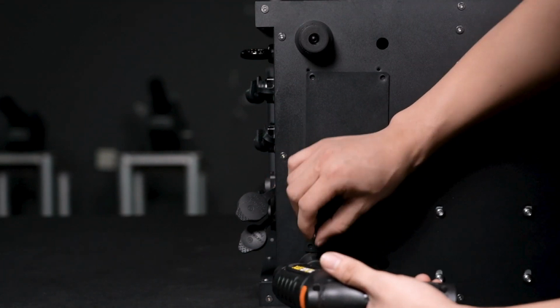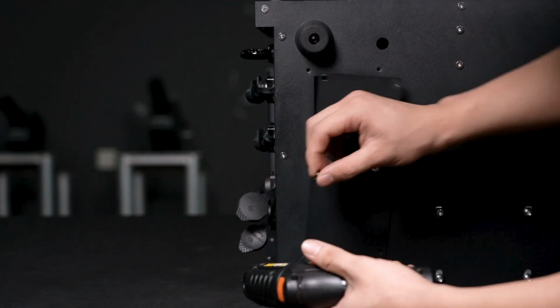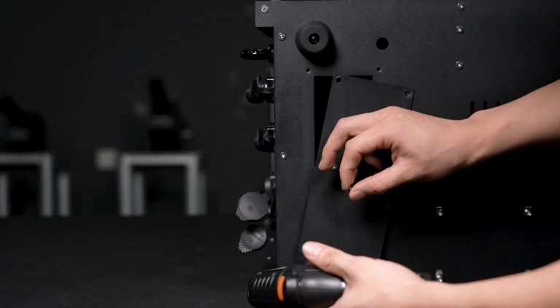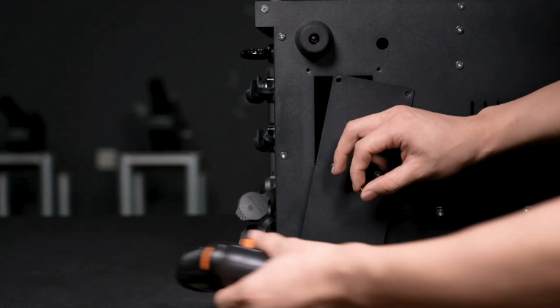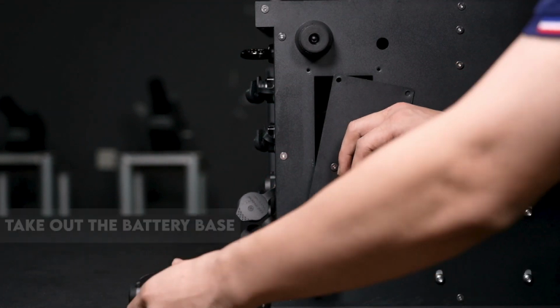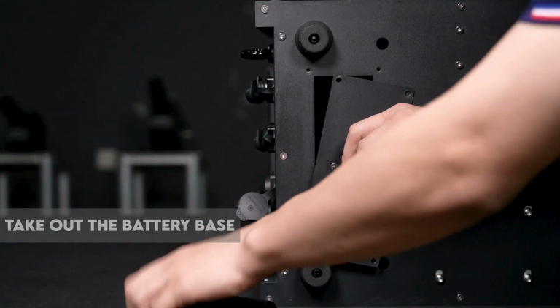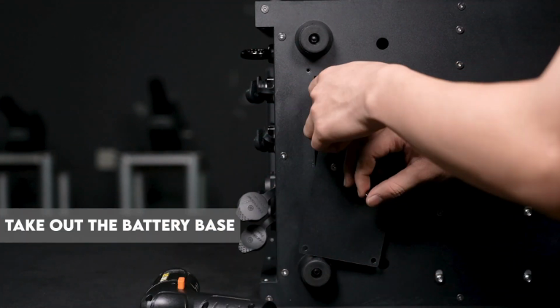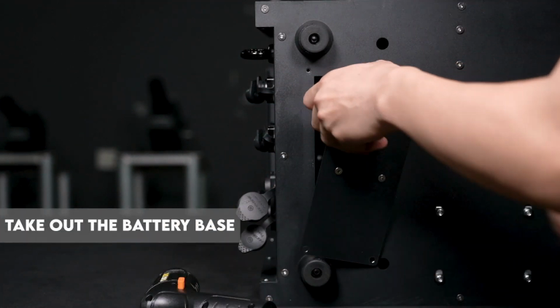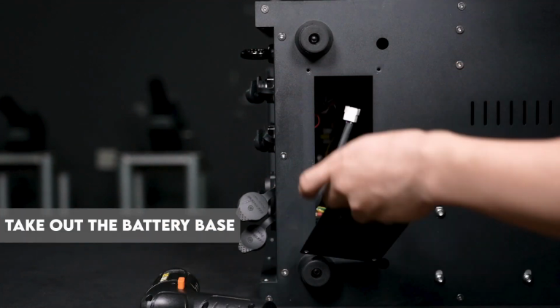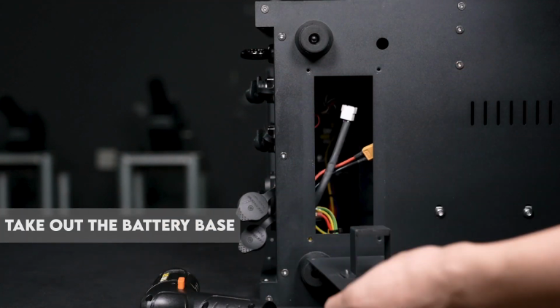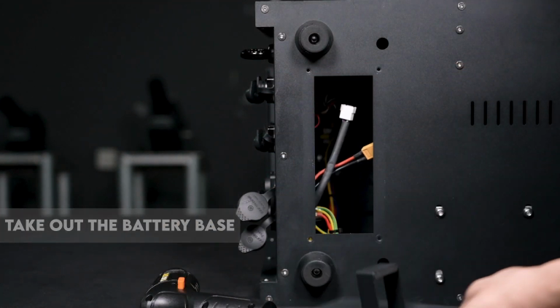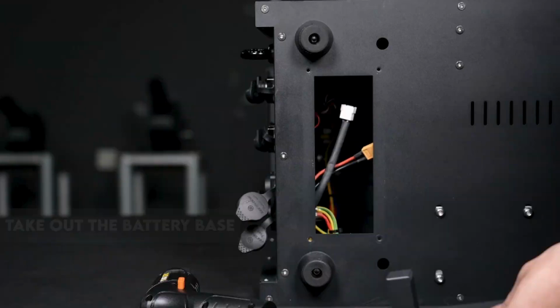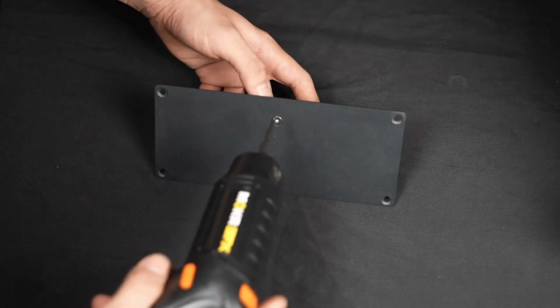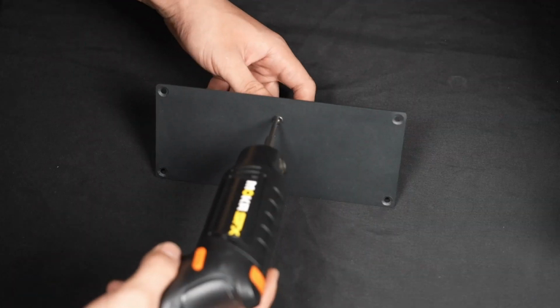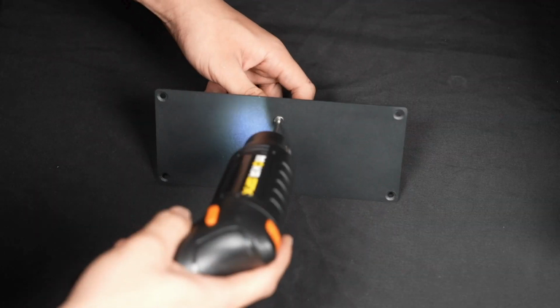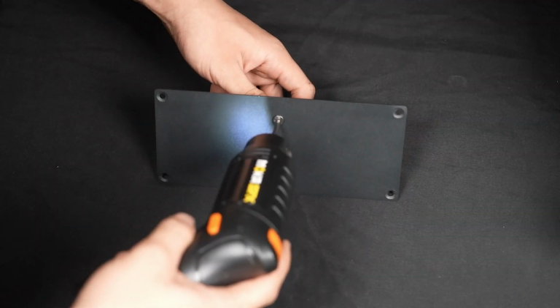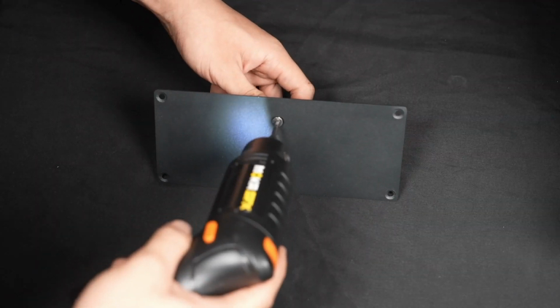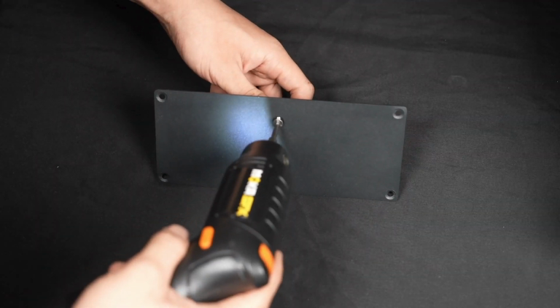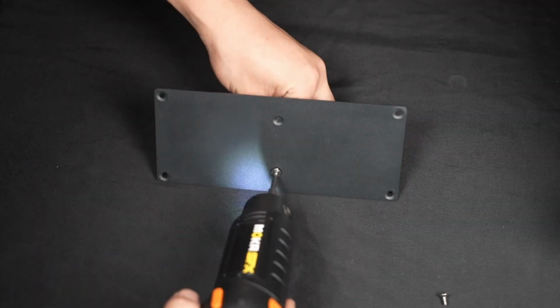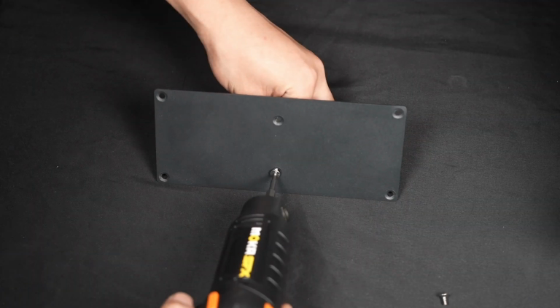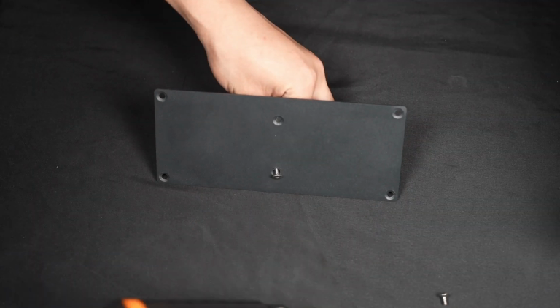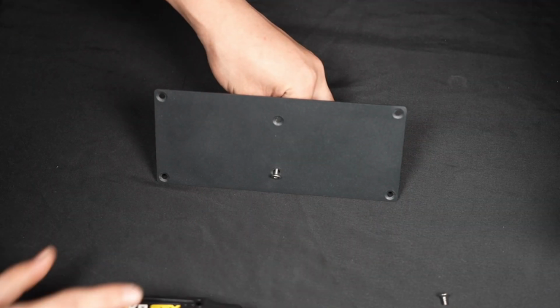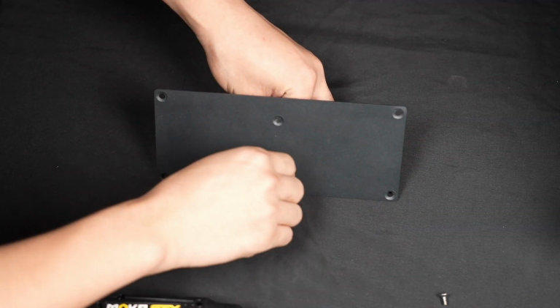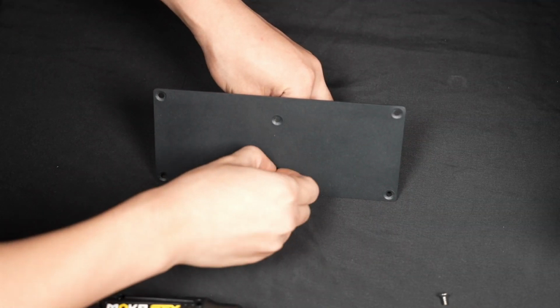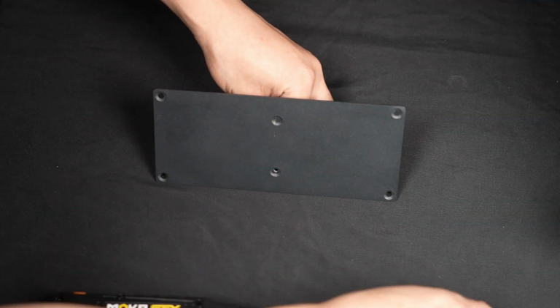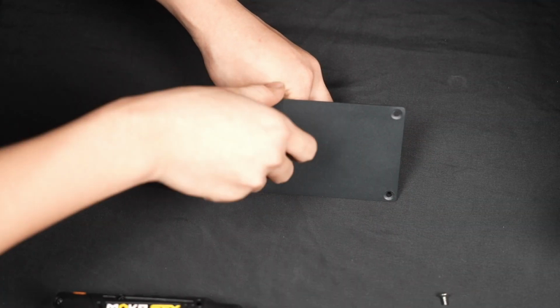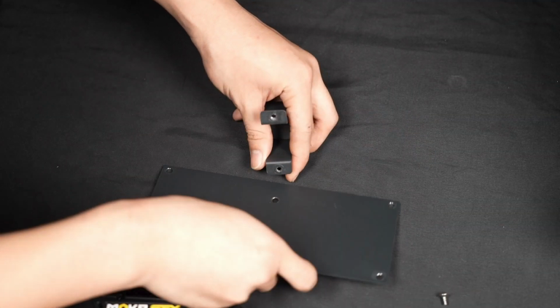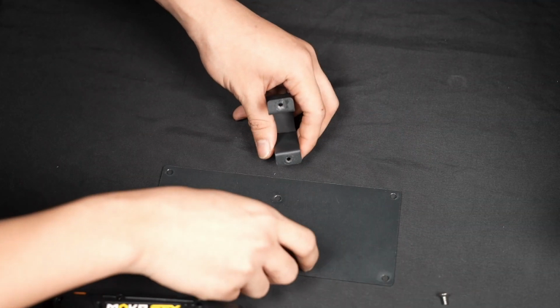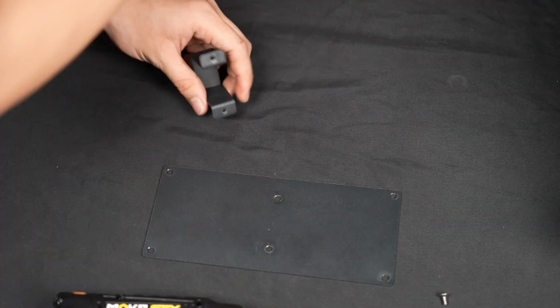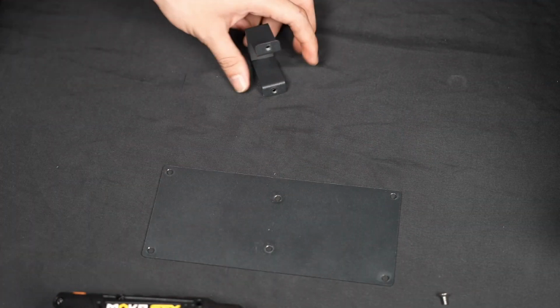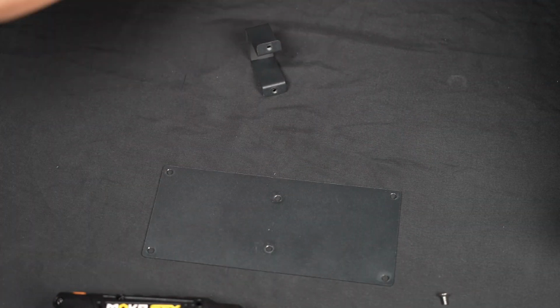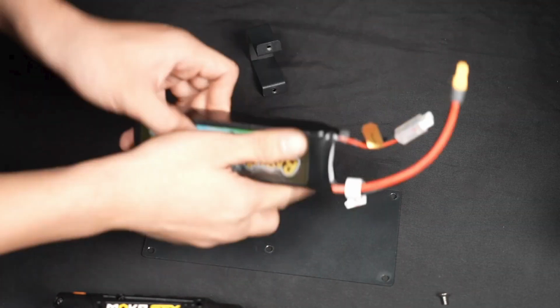Step 3. Take out the battery base. Step 4. Use a screwdriver to remove the bracket from the battery base.